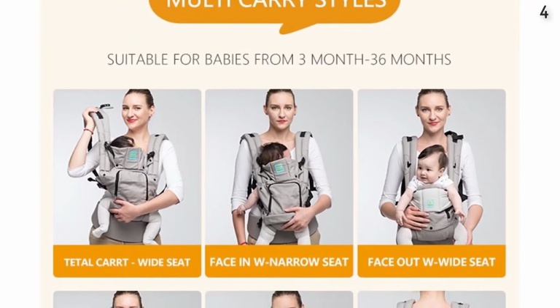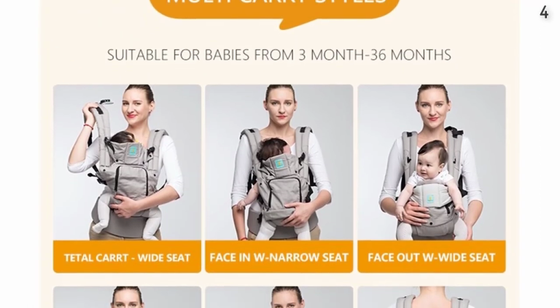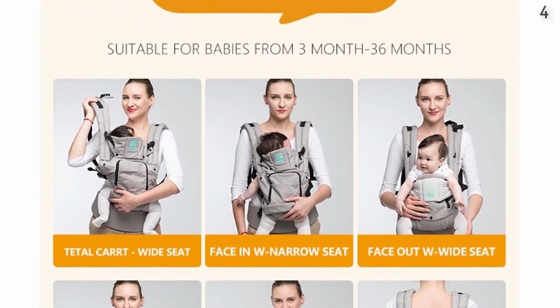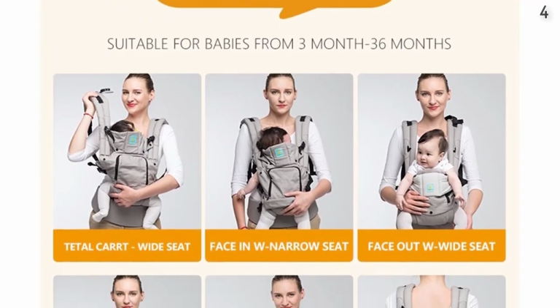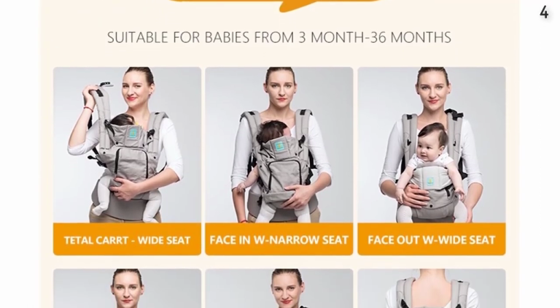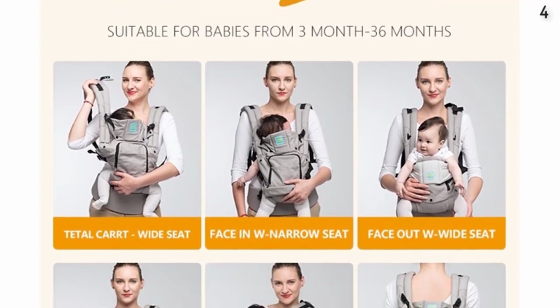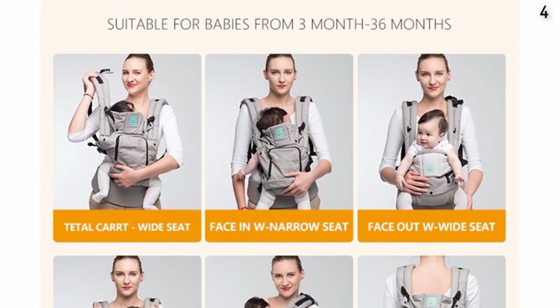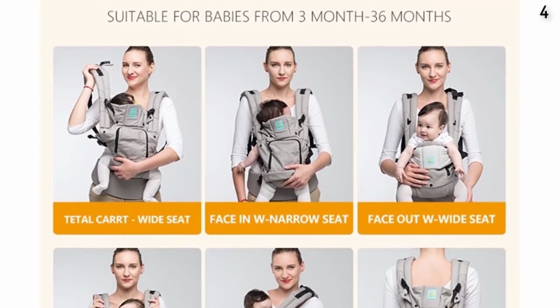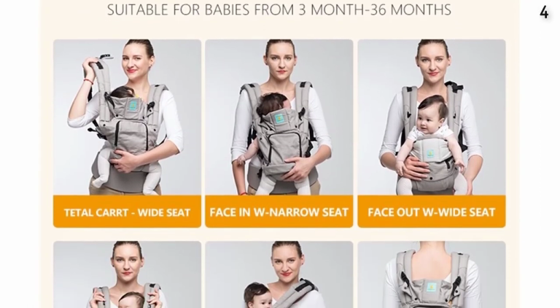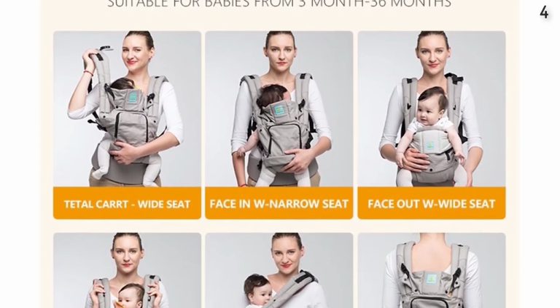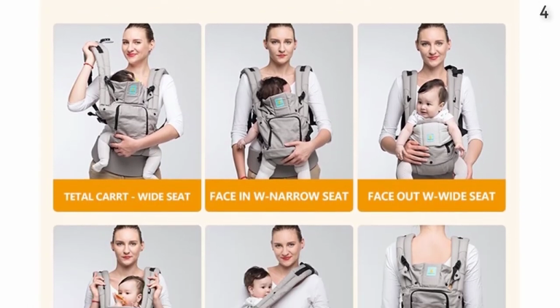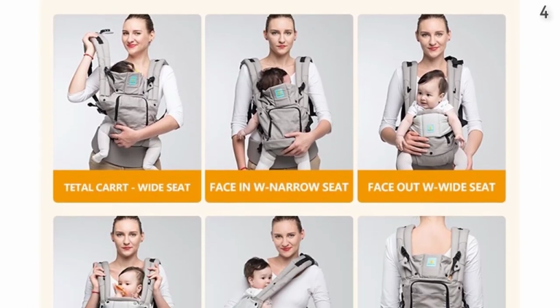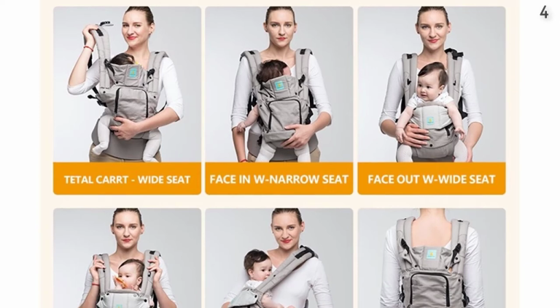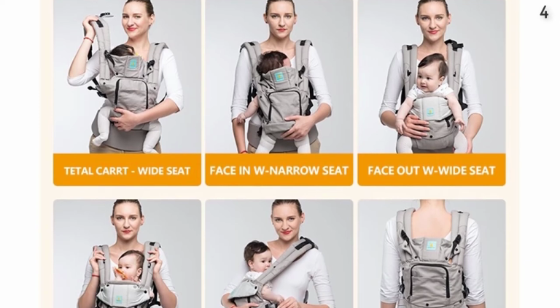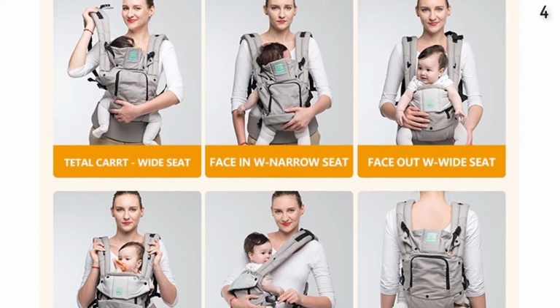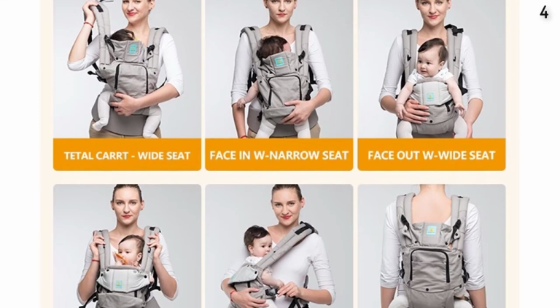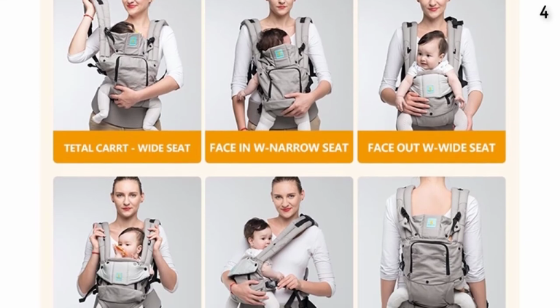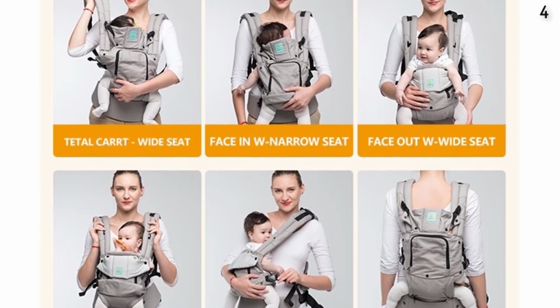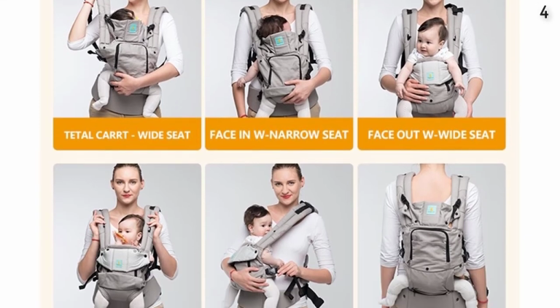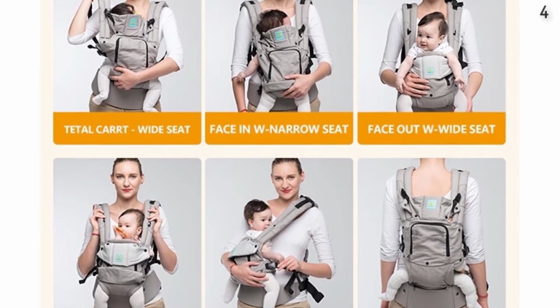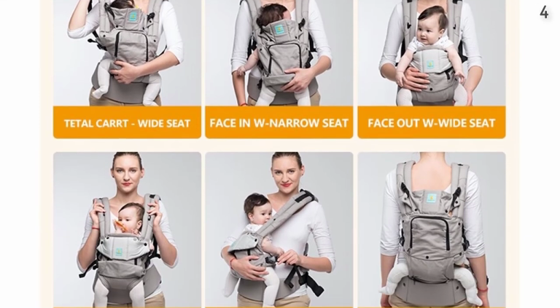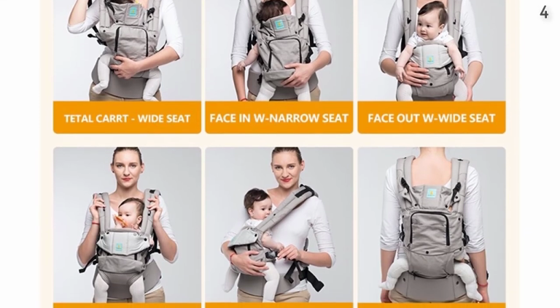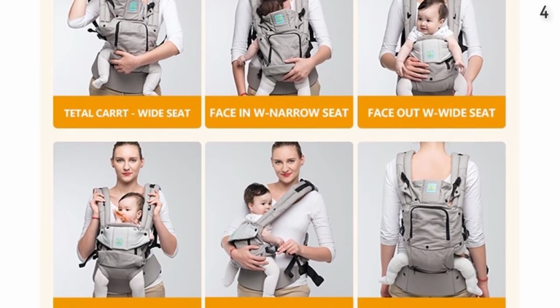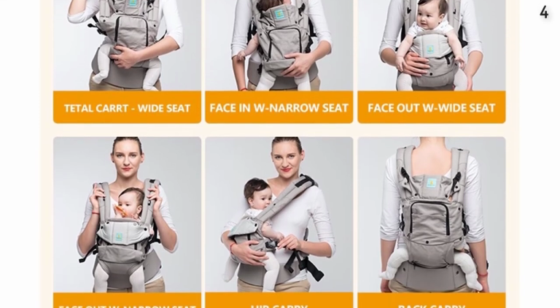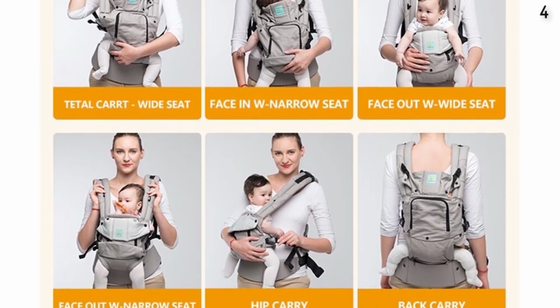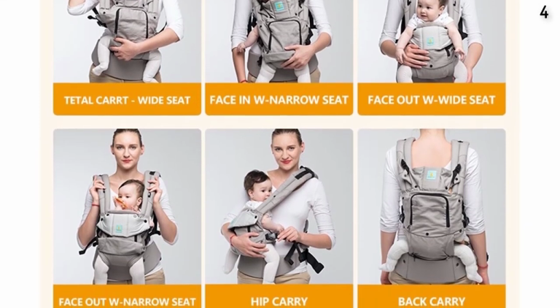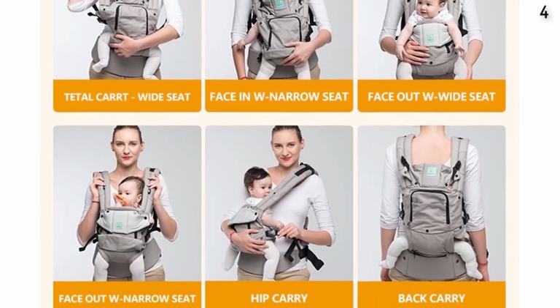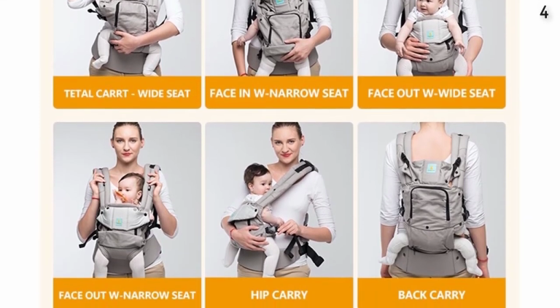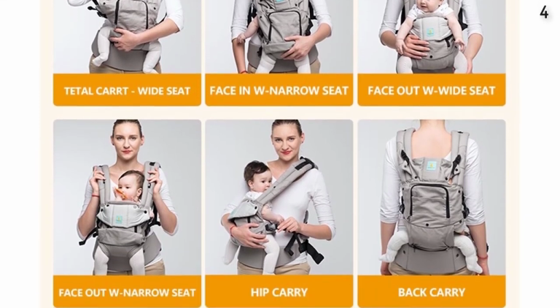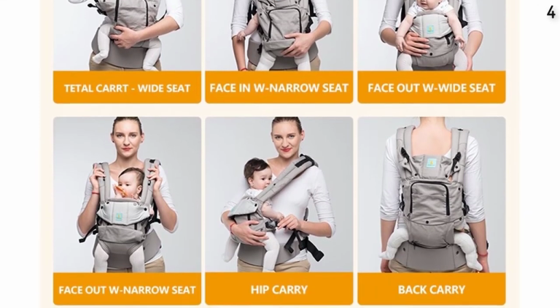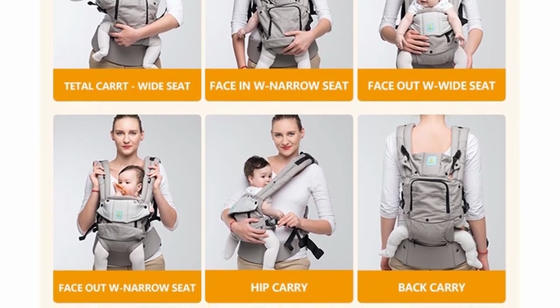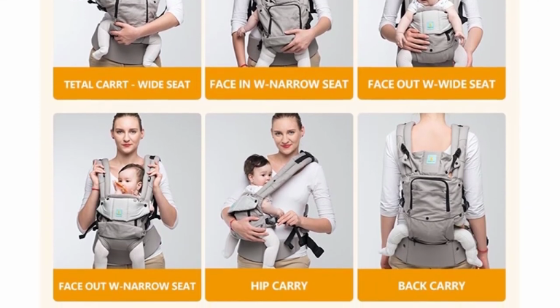Wallet, cell phone, paper towels, and other necessaries can be put into the two front pockets.